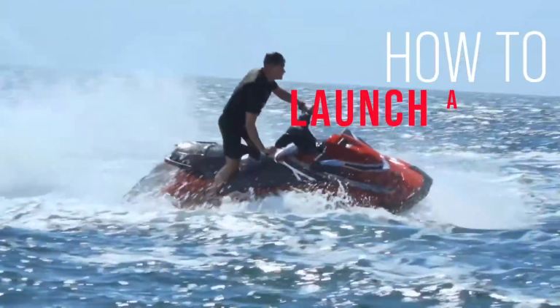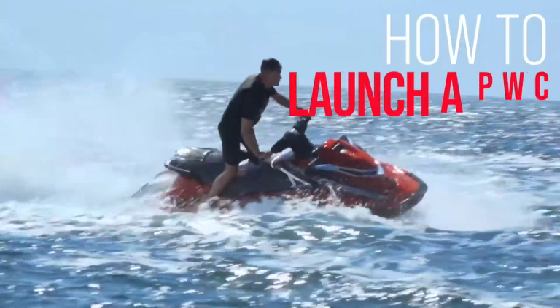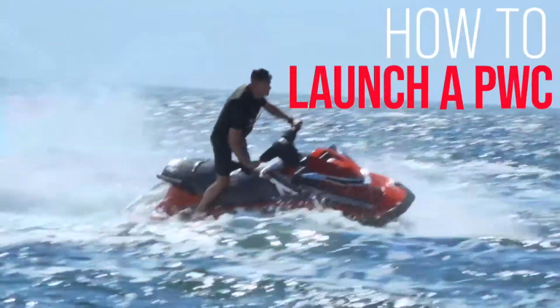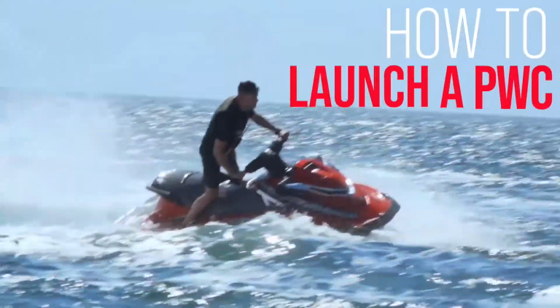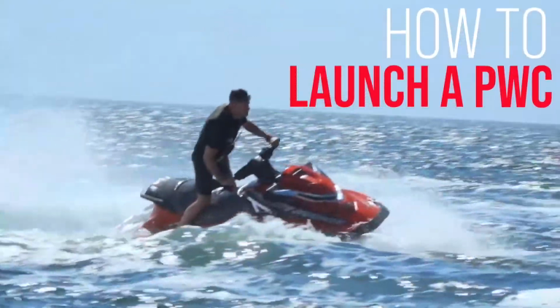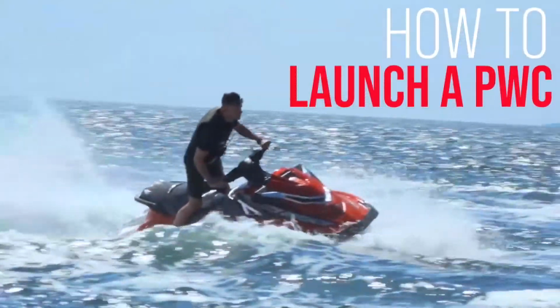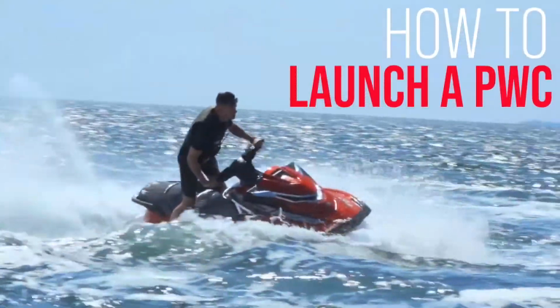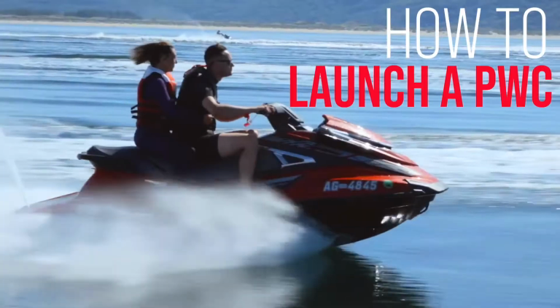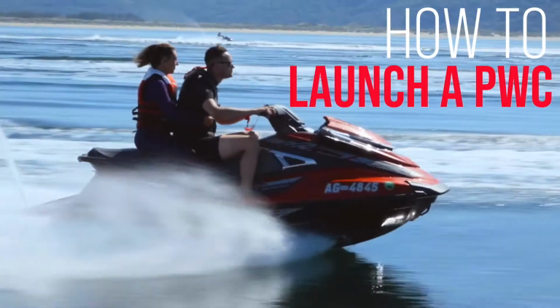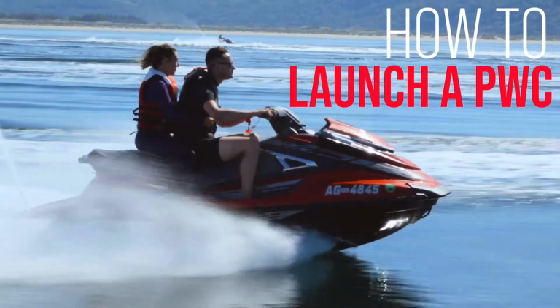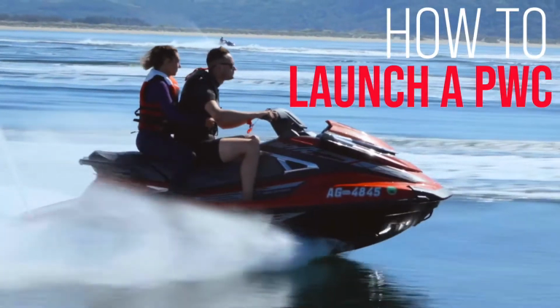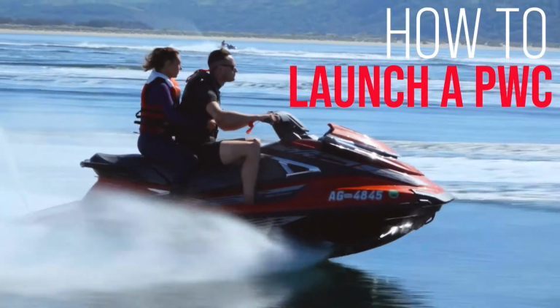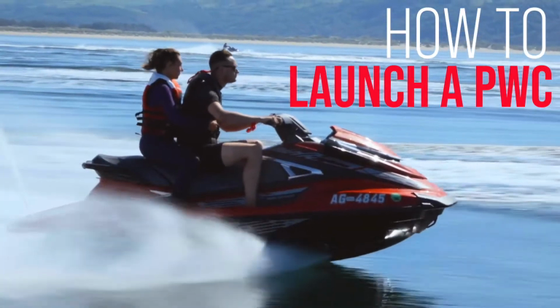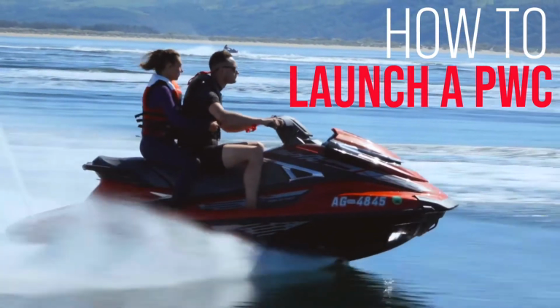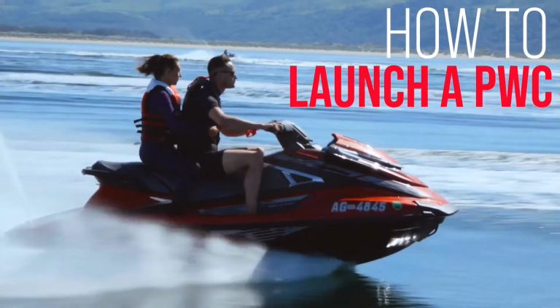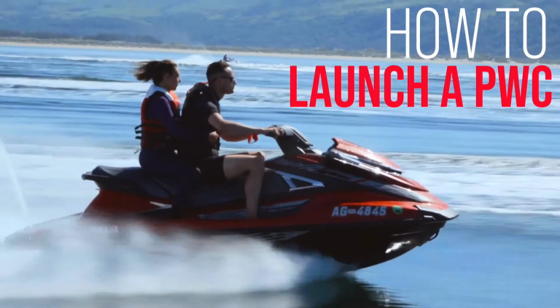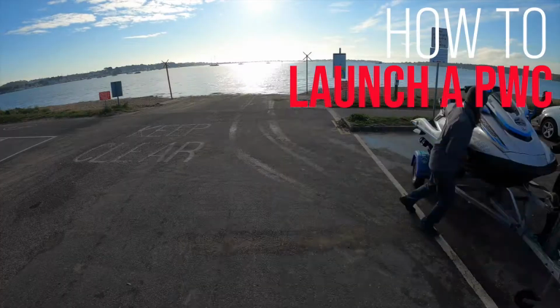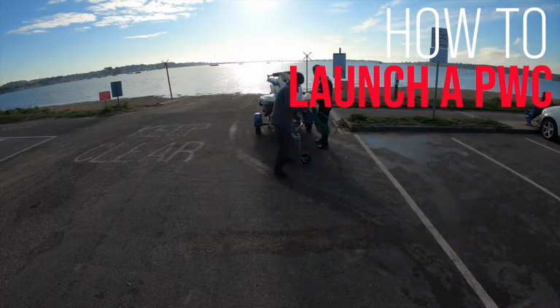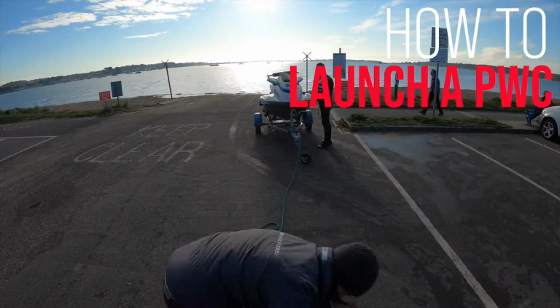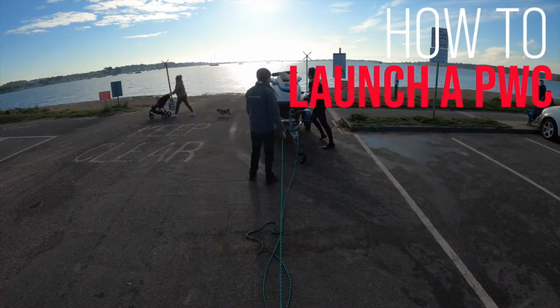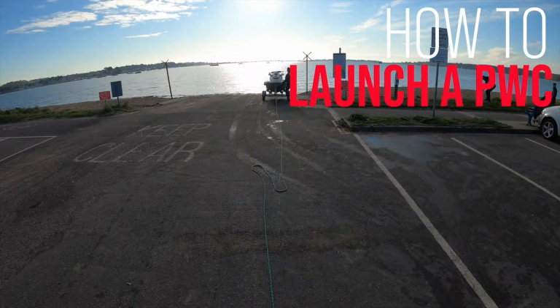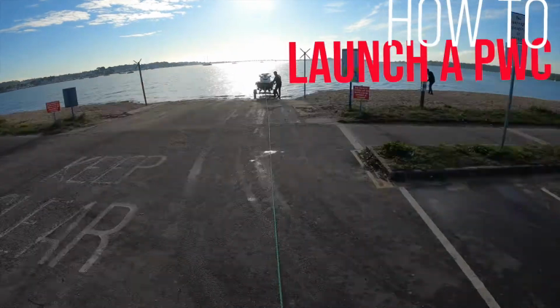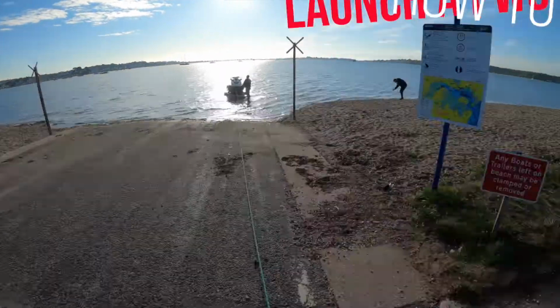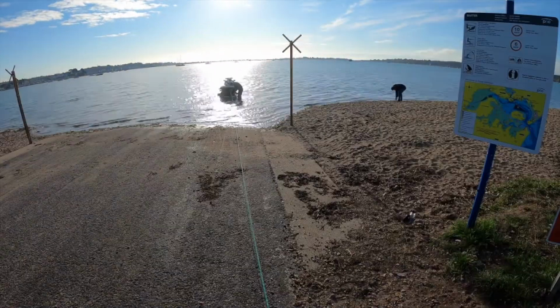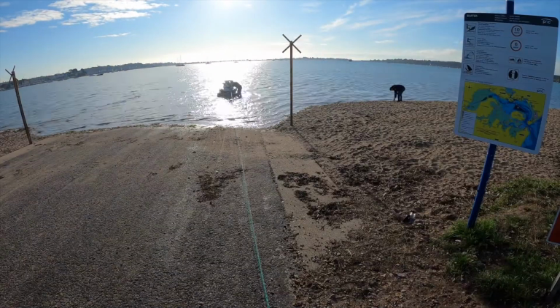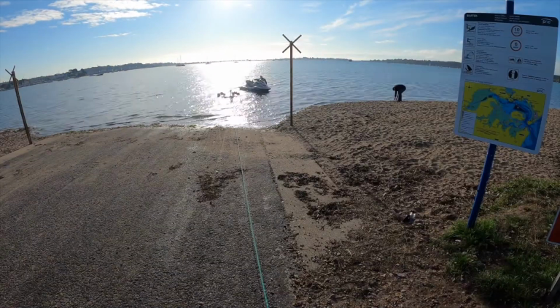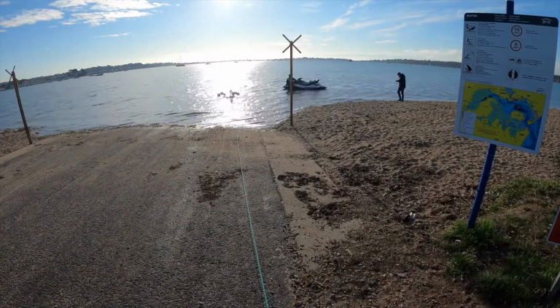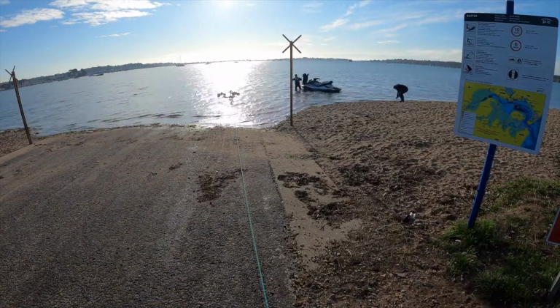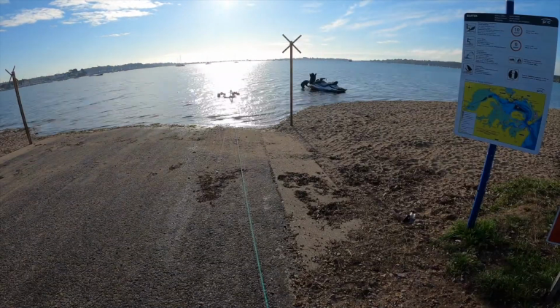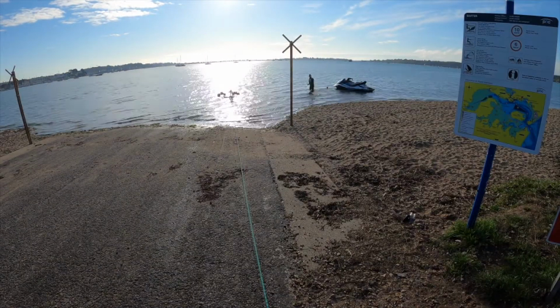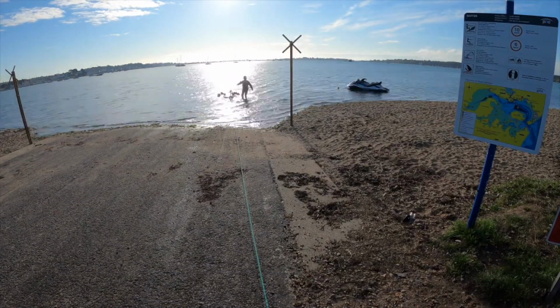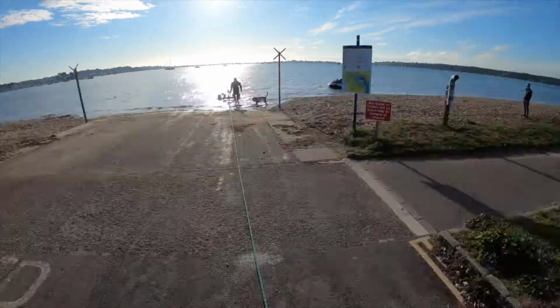Hi, my name is Chris Cousins and I'm a personal watercraft instructor. I'm going to talk you through launching your PWC.